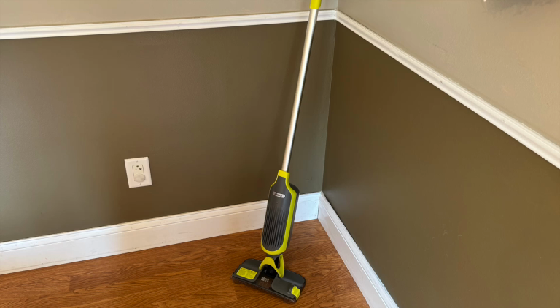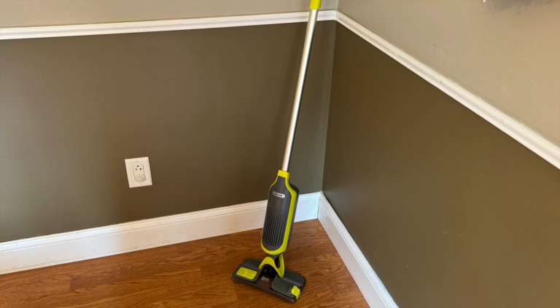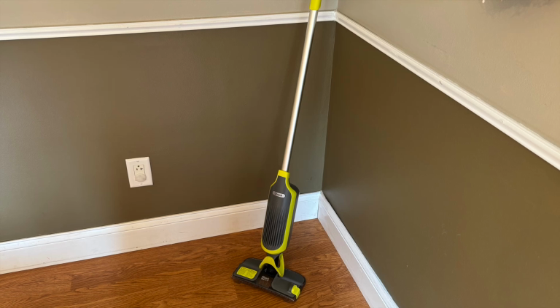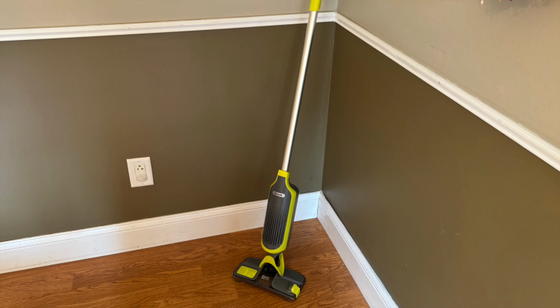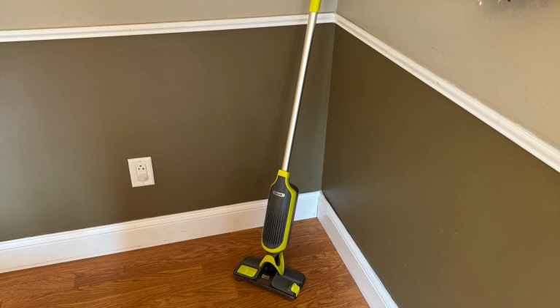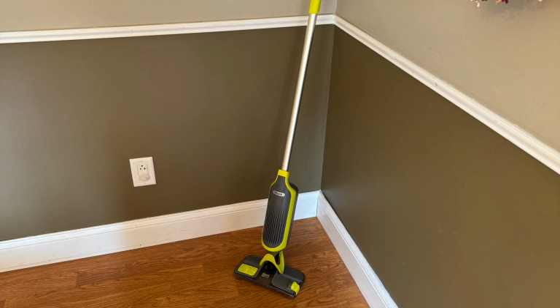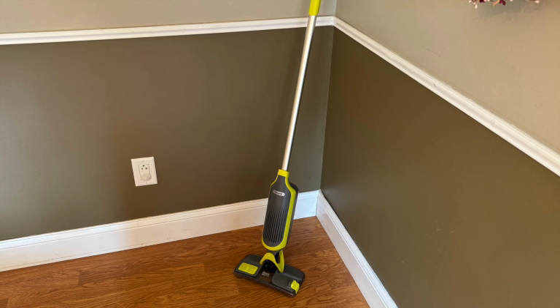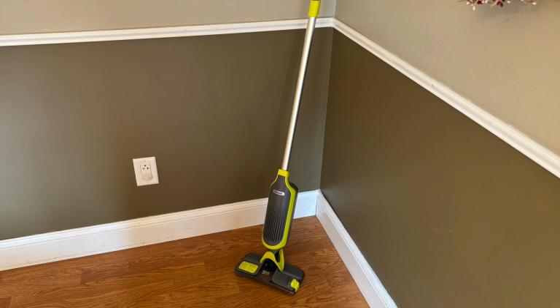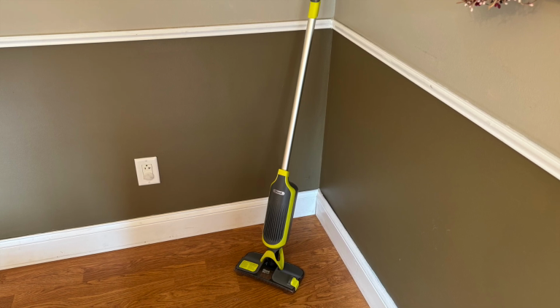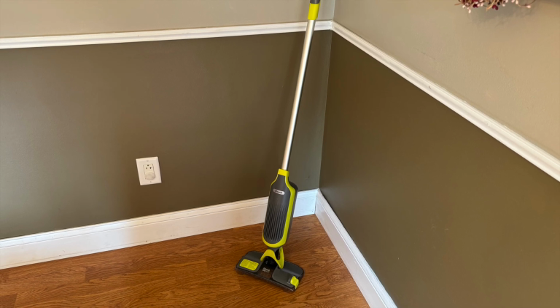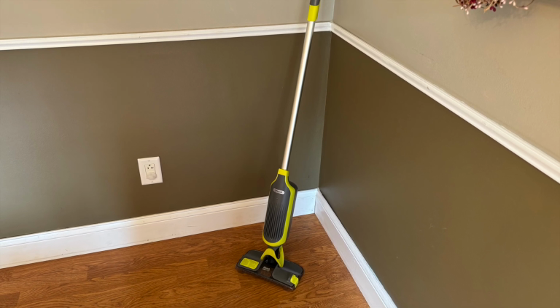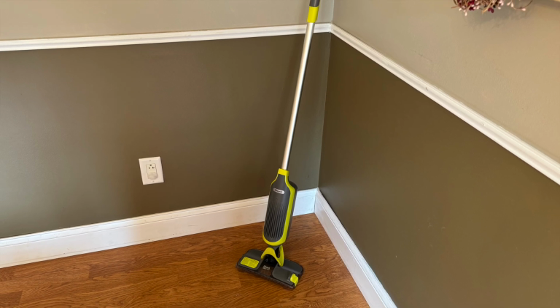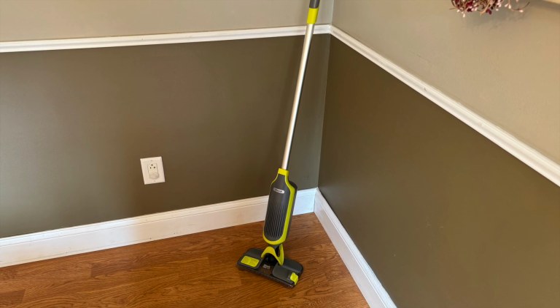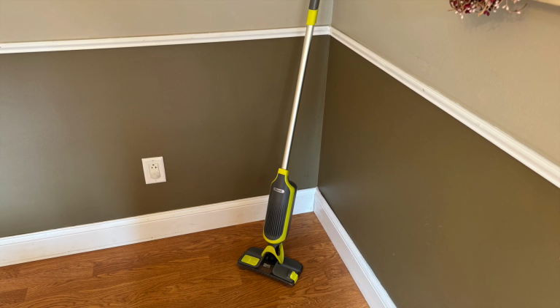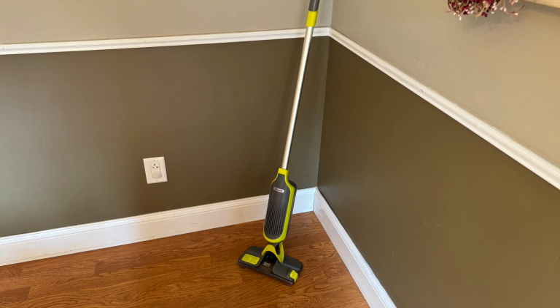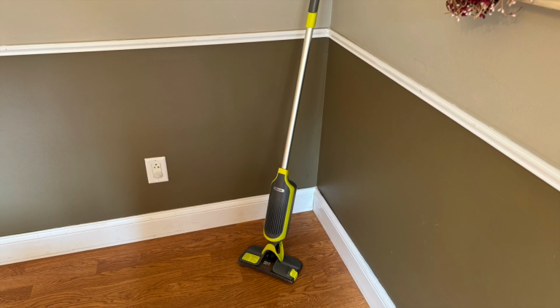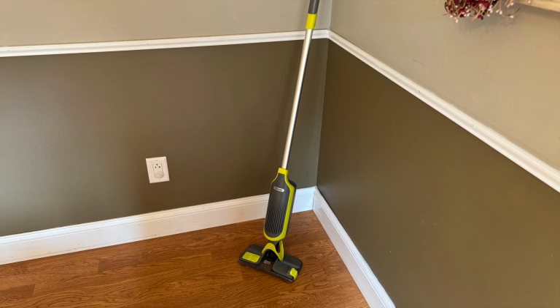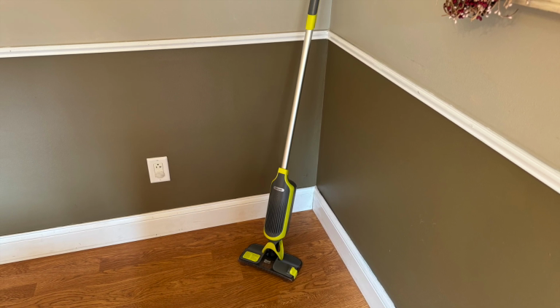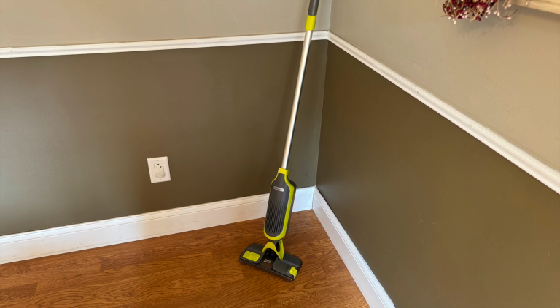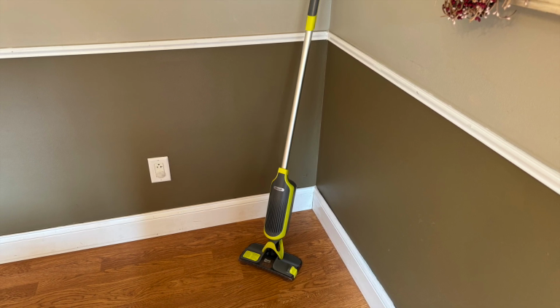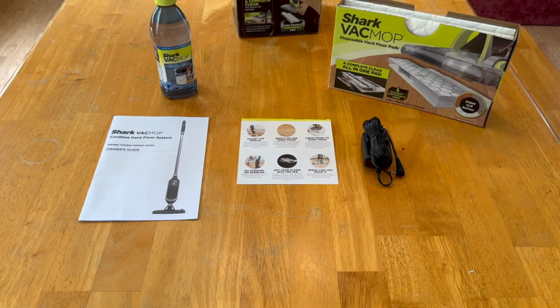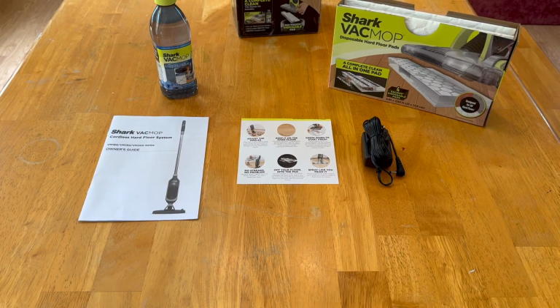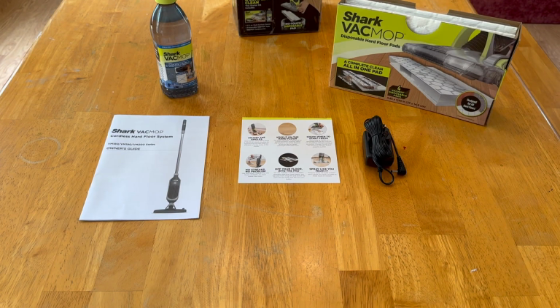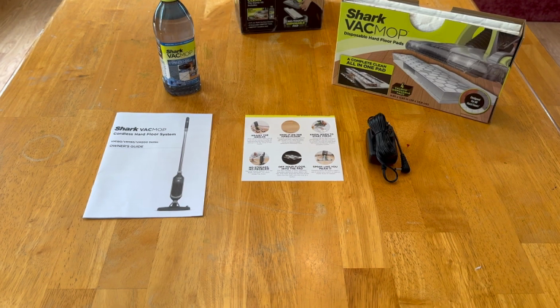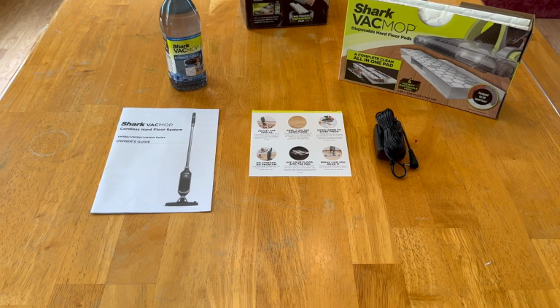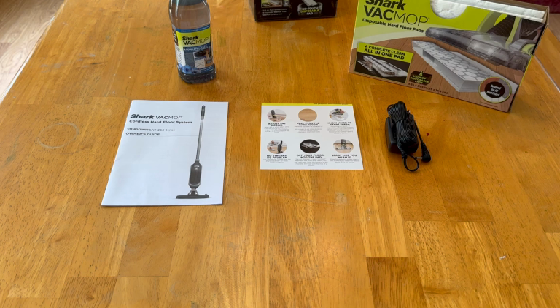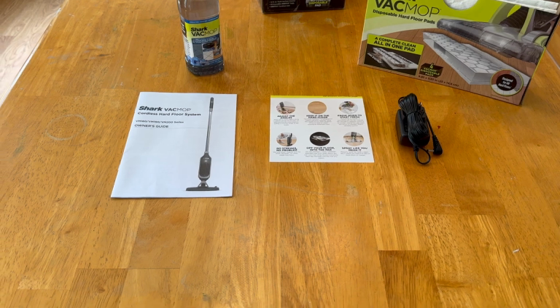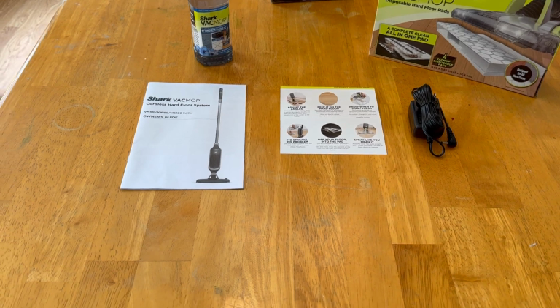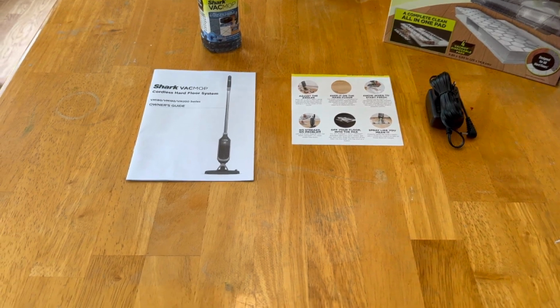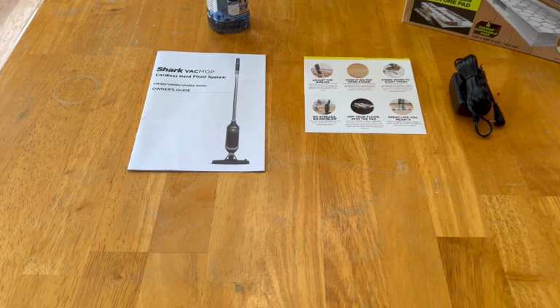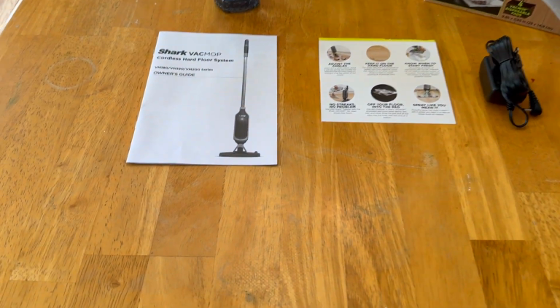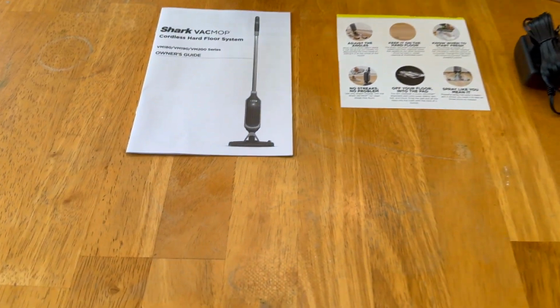I want to talk about this Shark Hardwood Floor Mop and Vacuum. It's cordless. This is a new purchase for me.